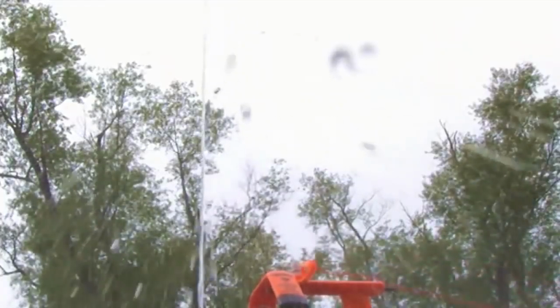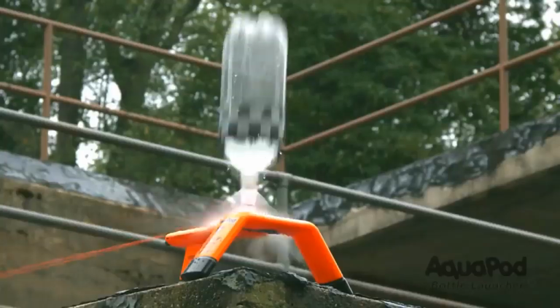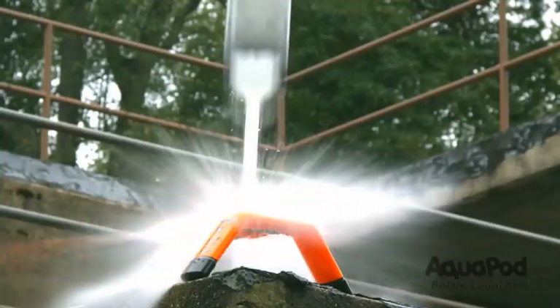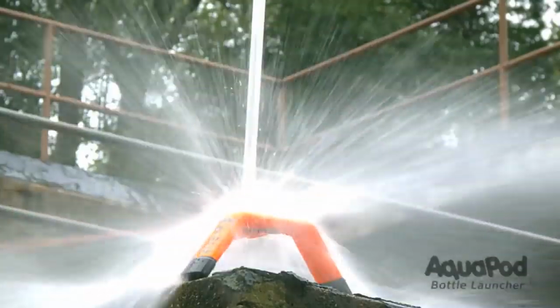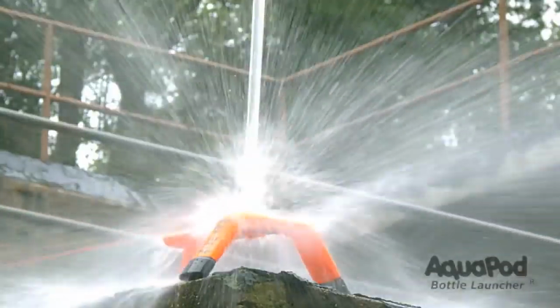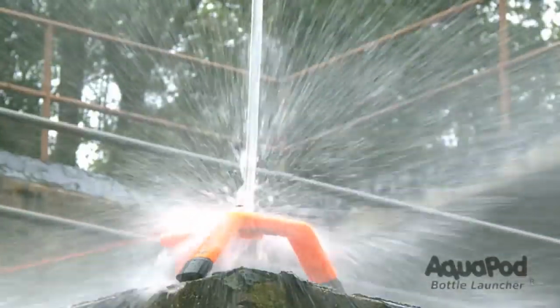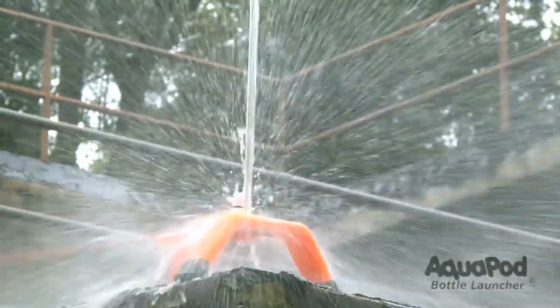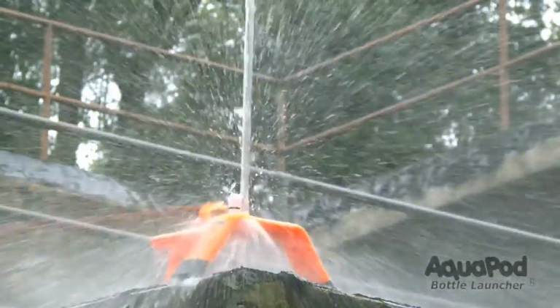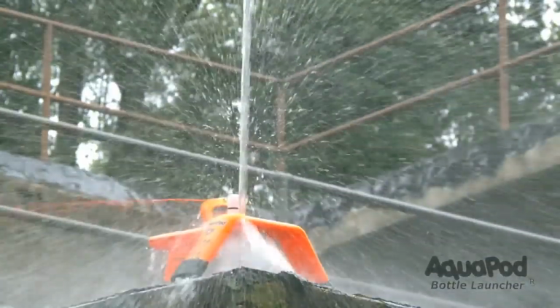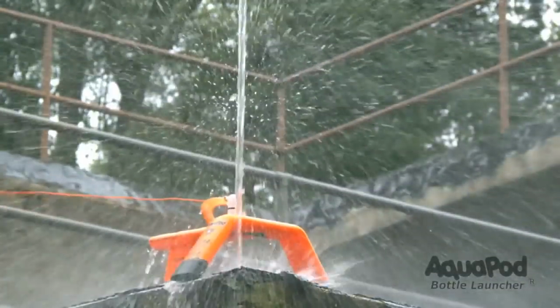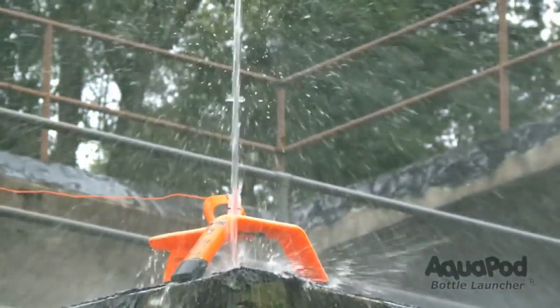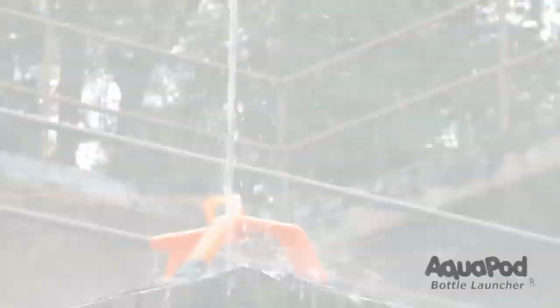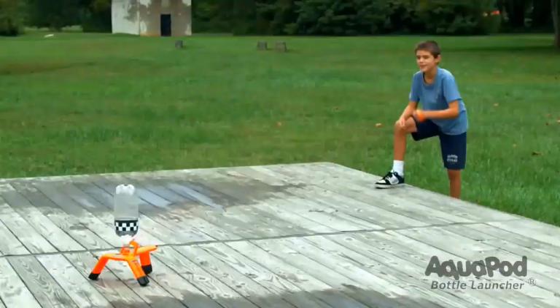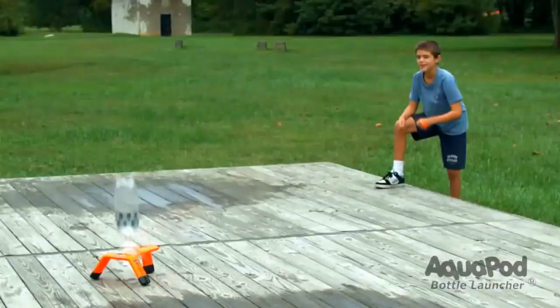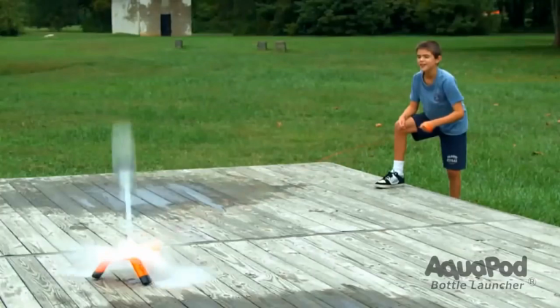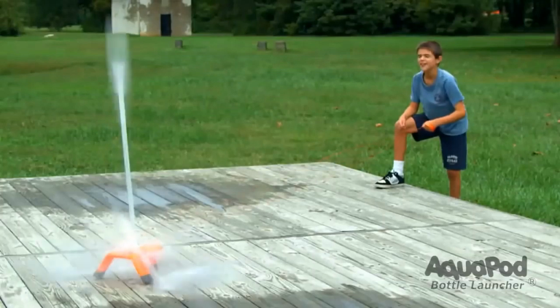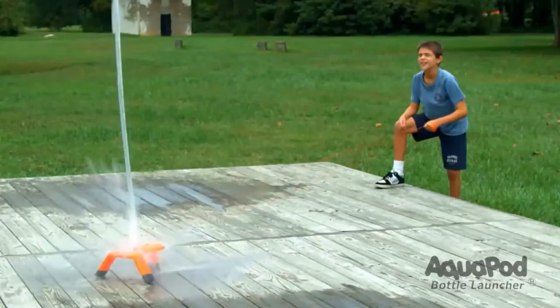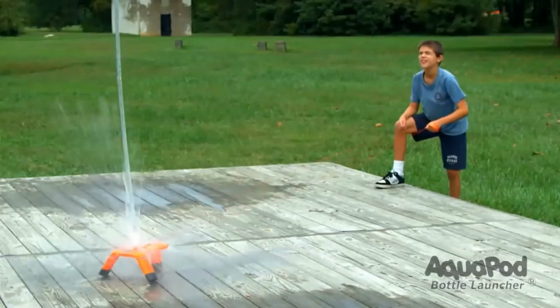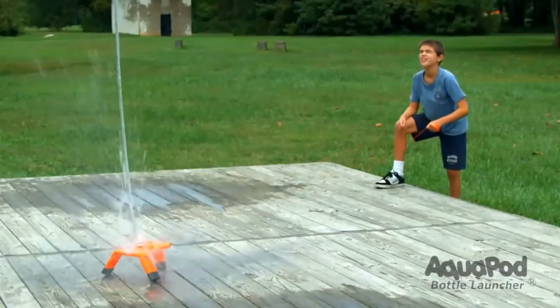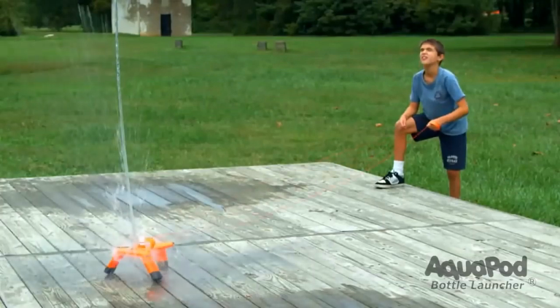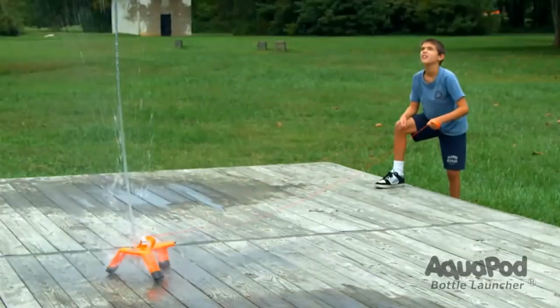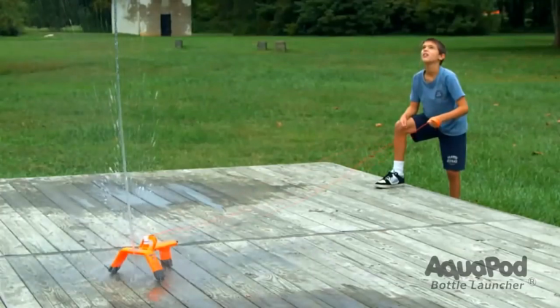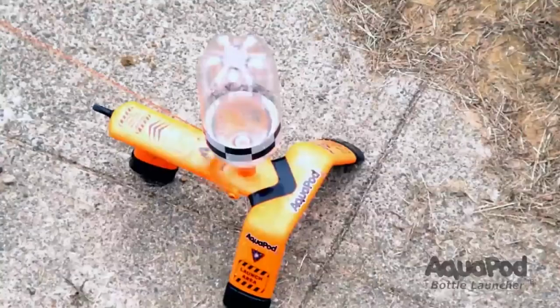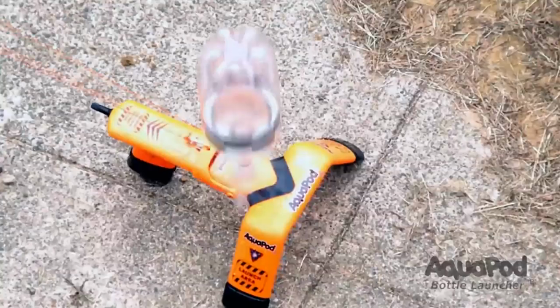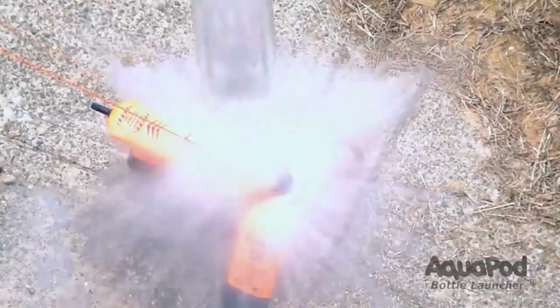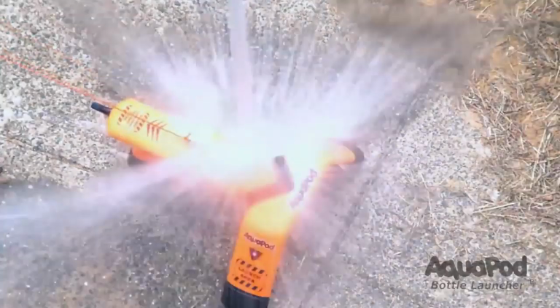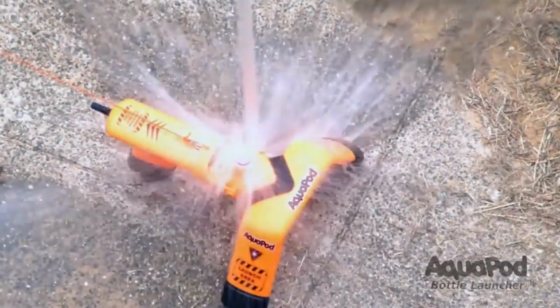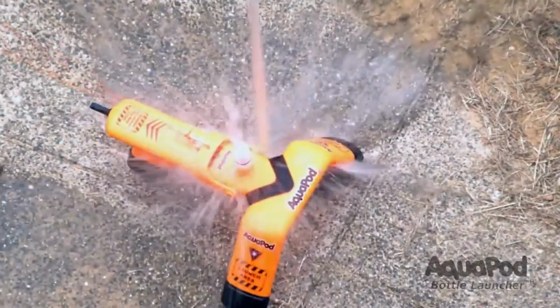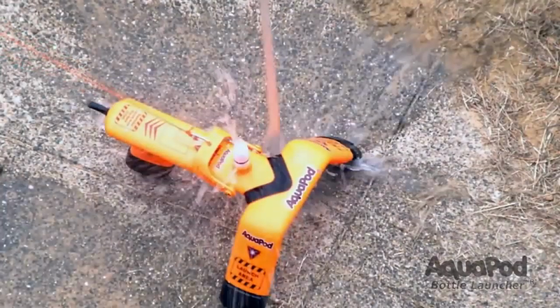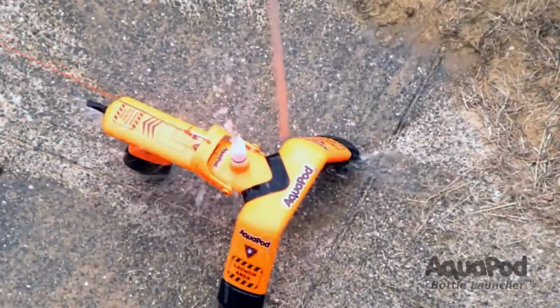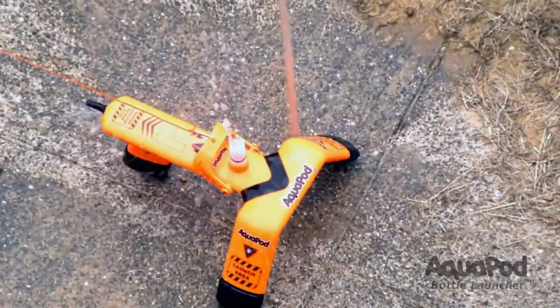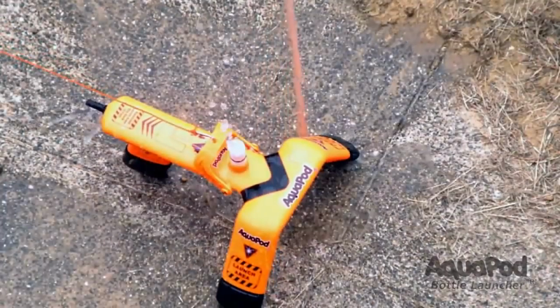Fun, safe, and inexpensive, the Aquapod is a great outdoor activity for the whole family.